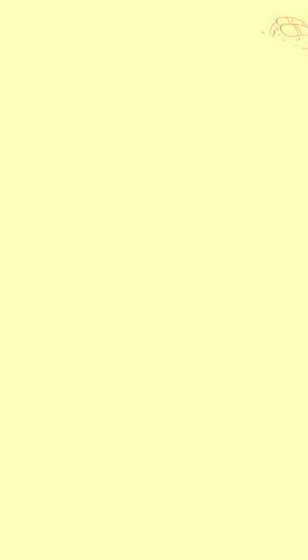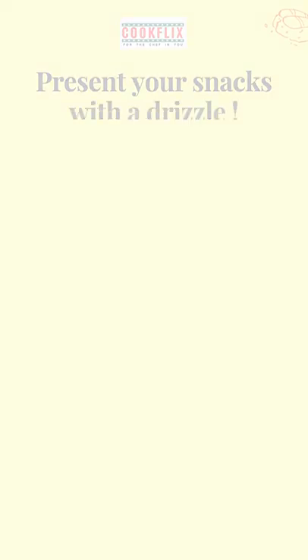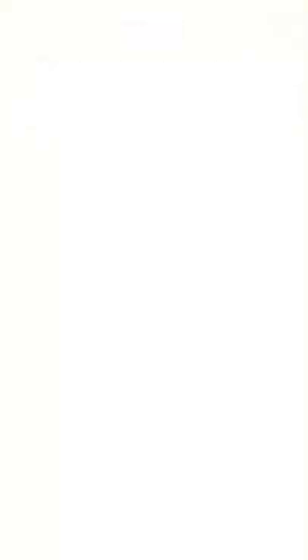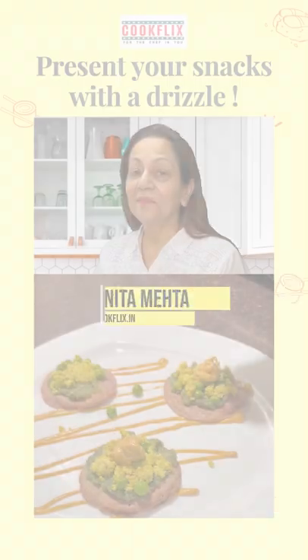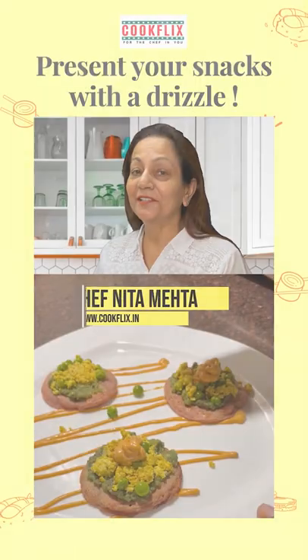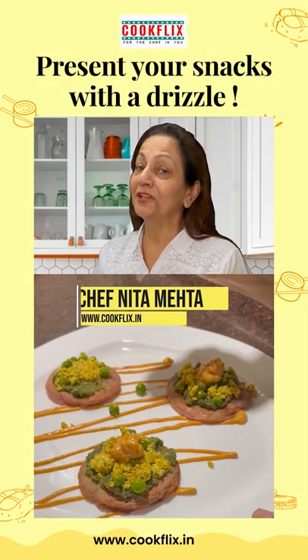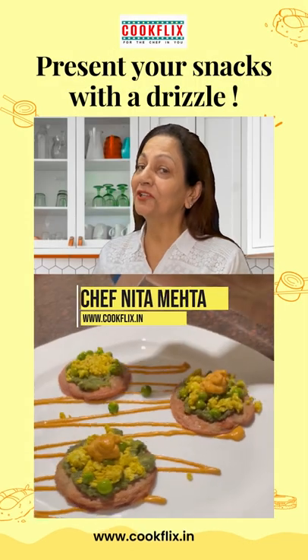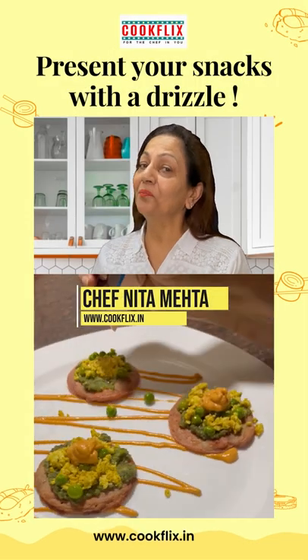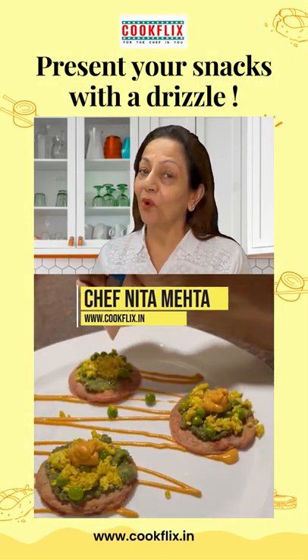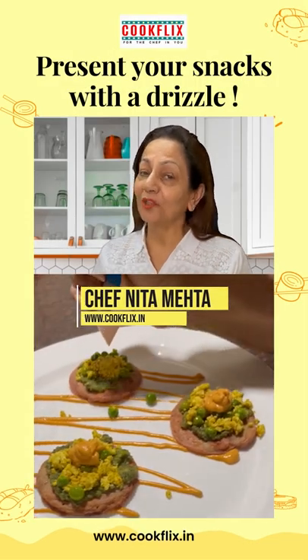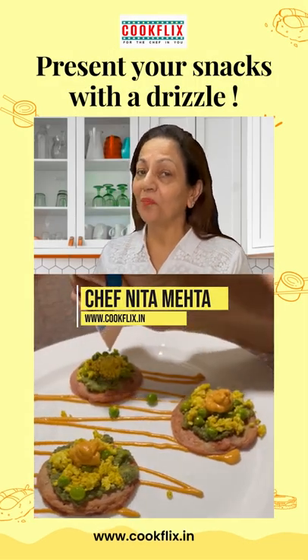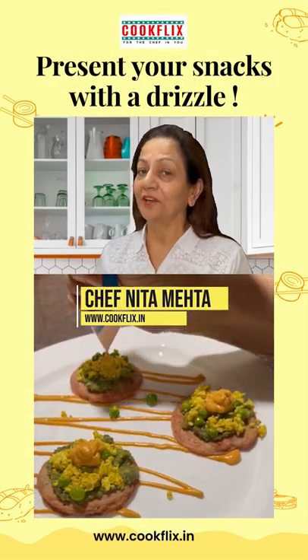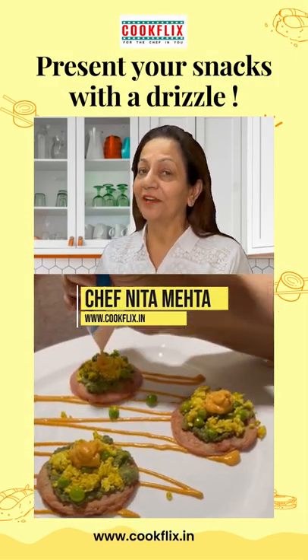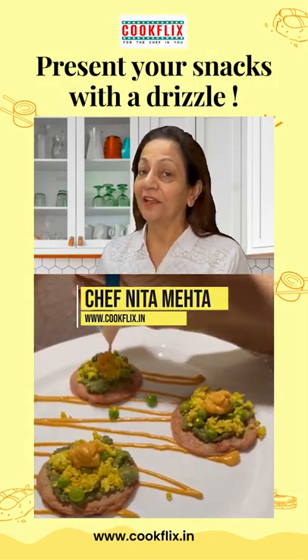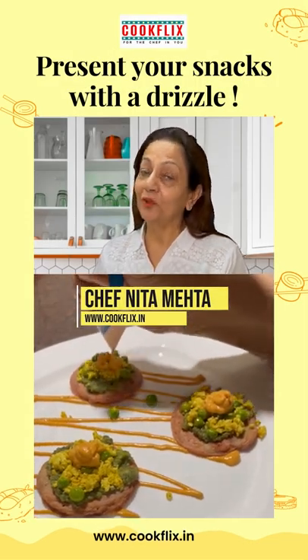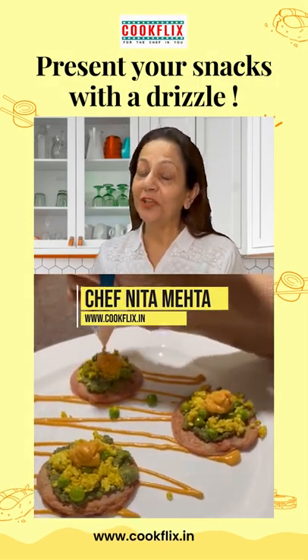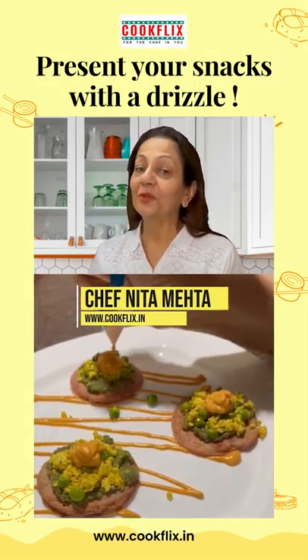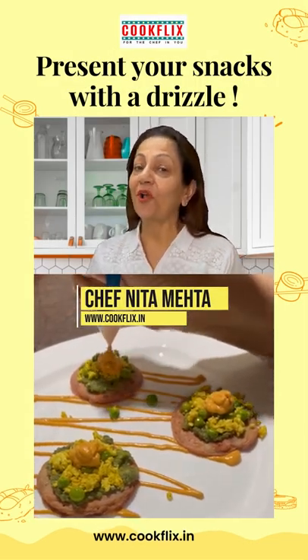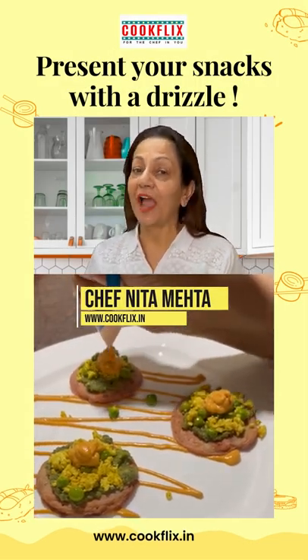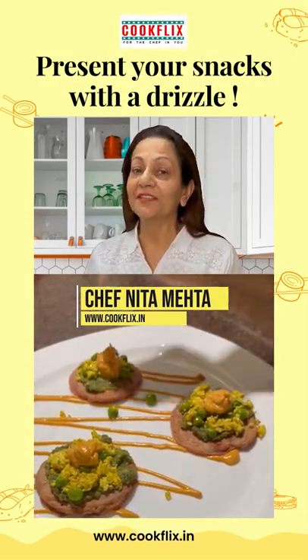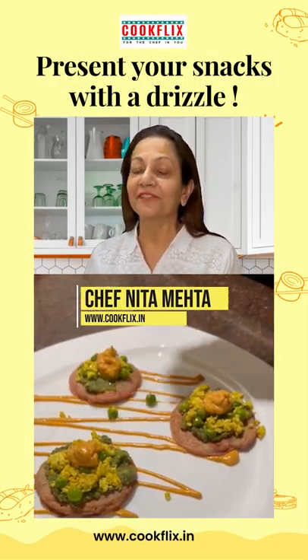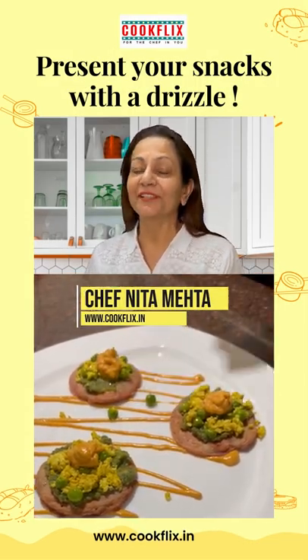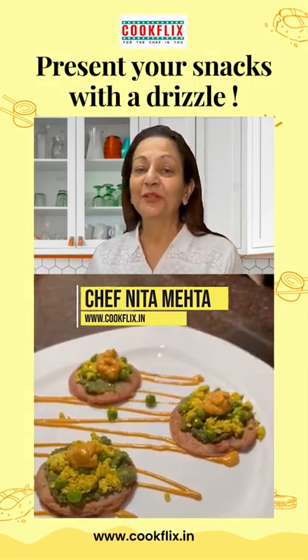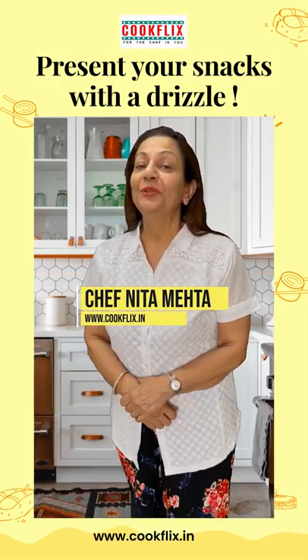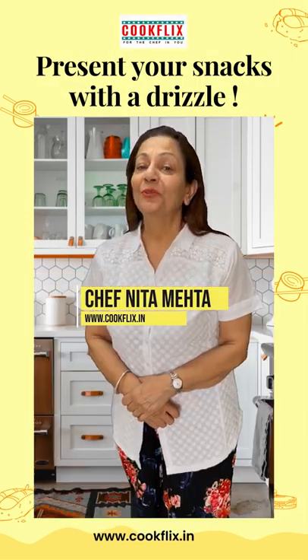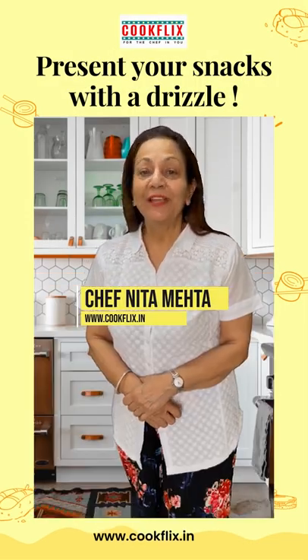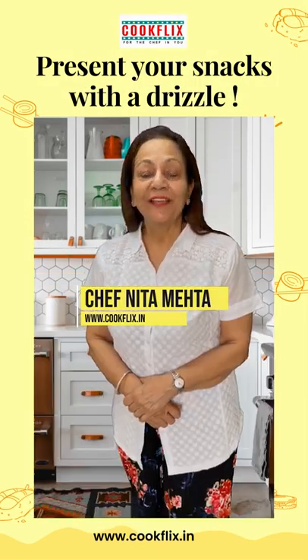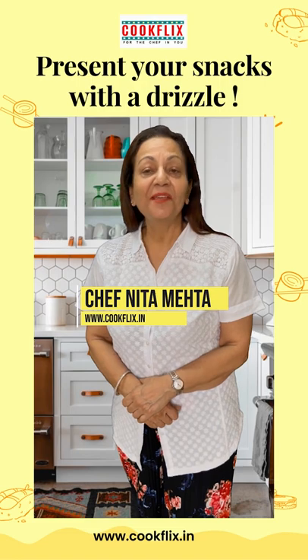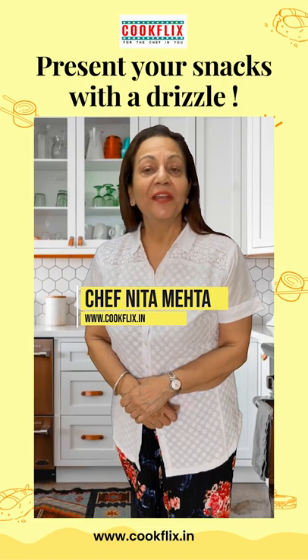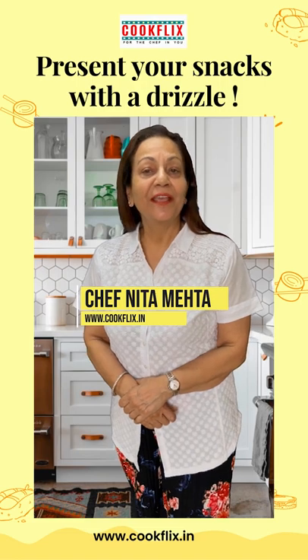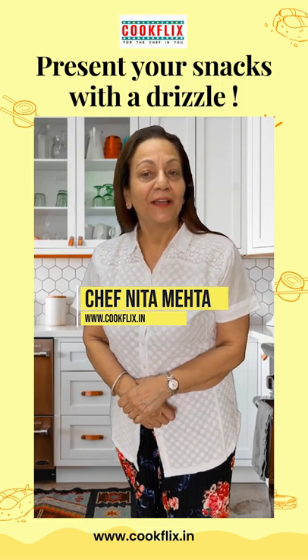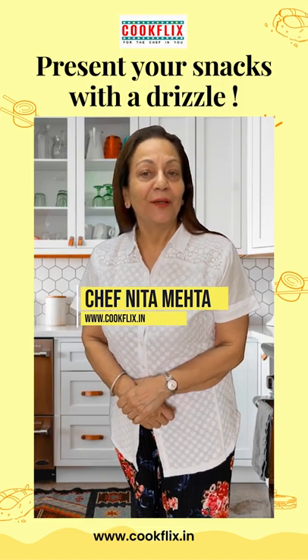Snacks presentation is very important. You eat with your eyes first. See what I have done.